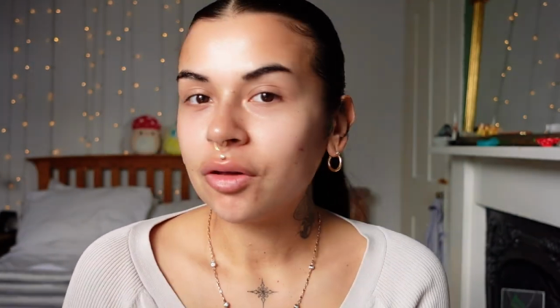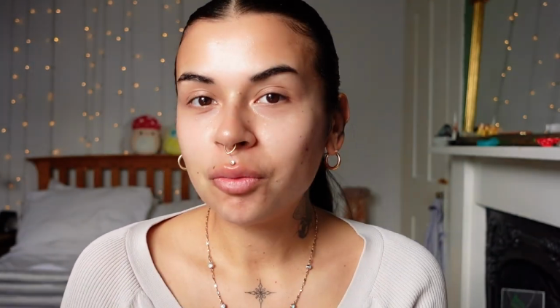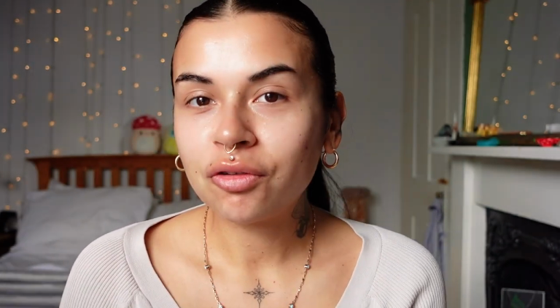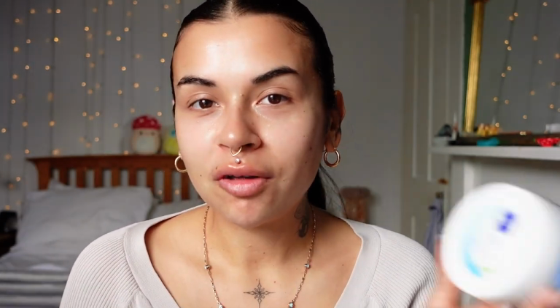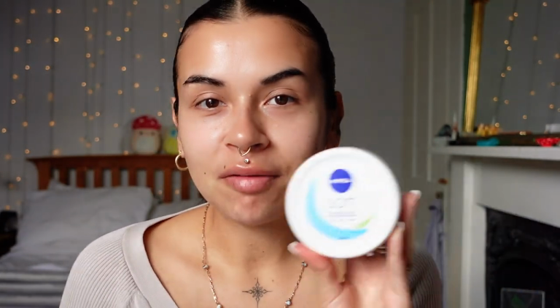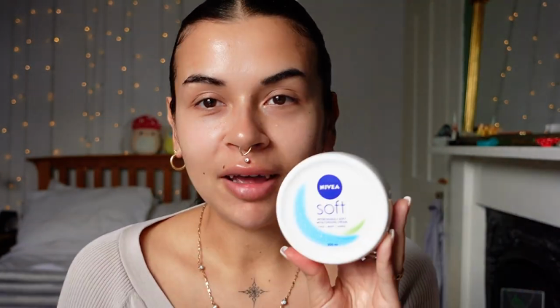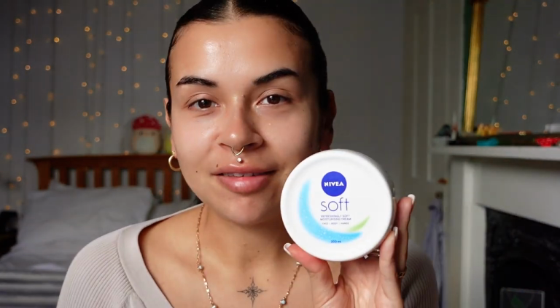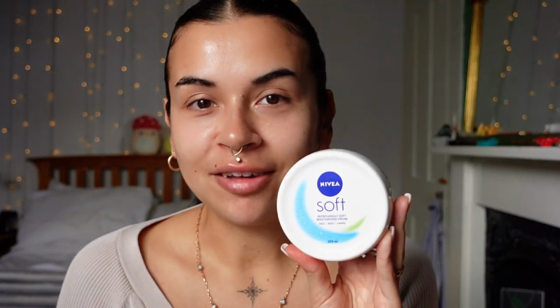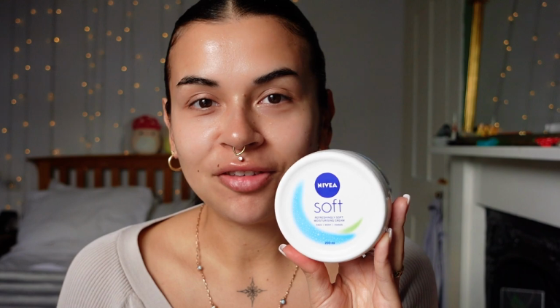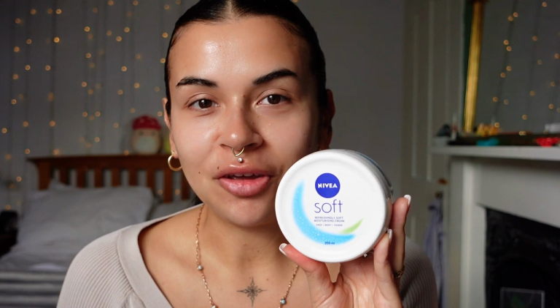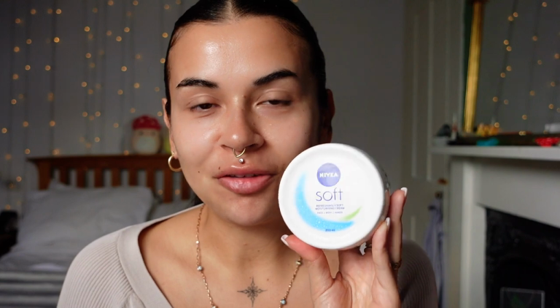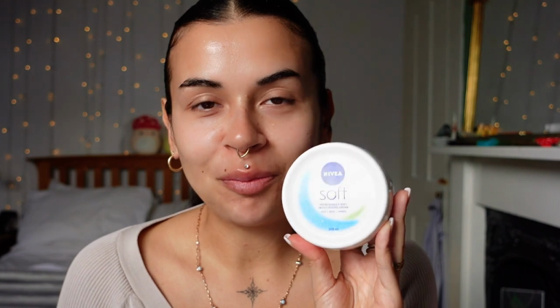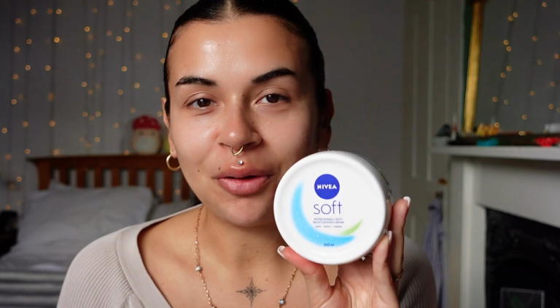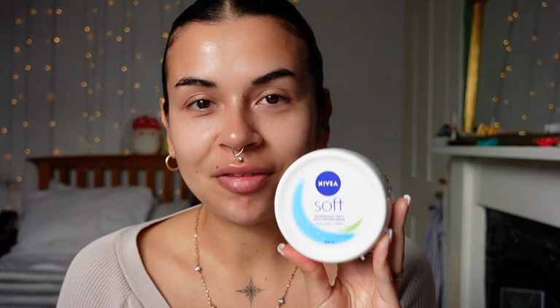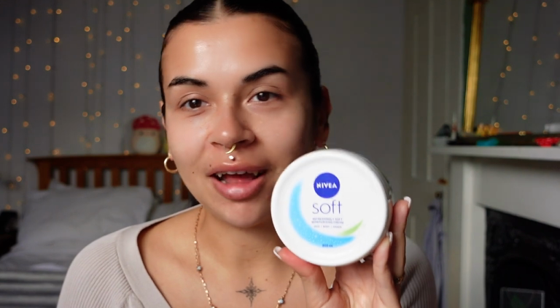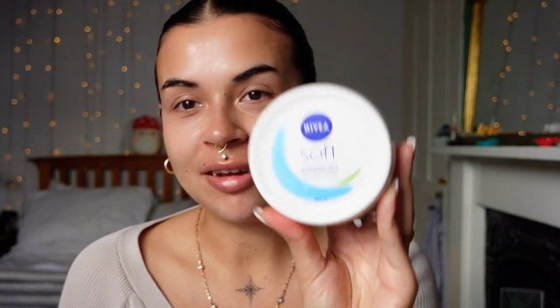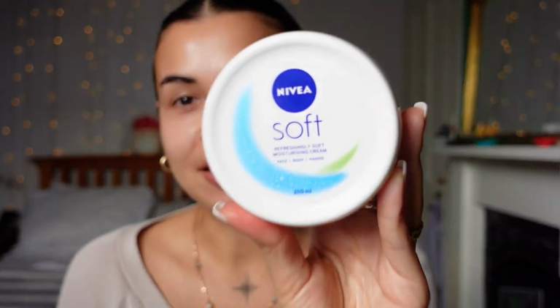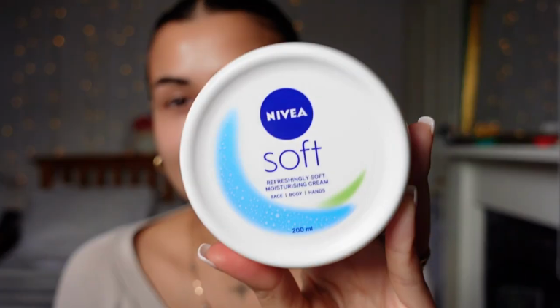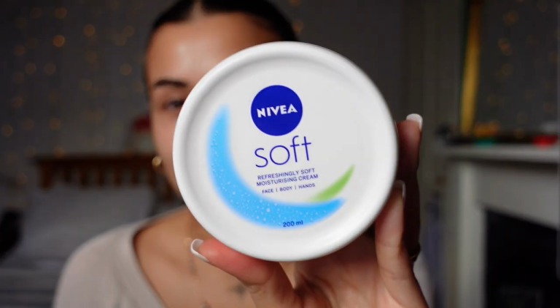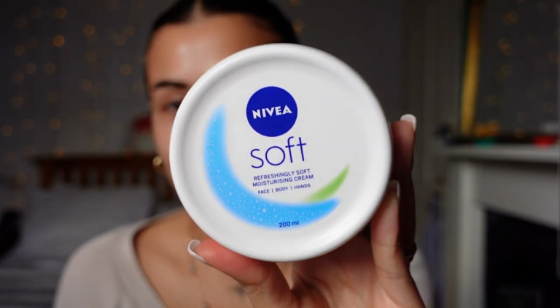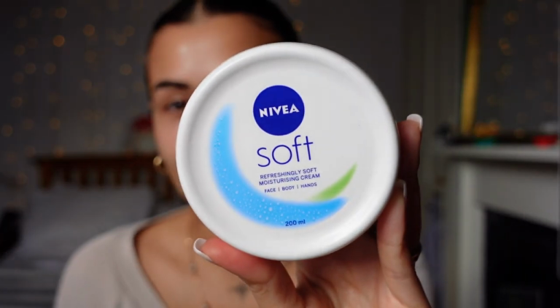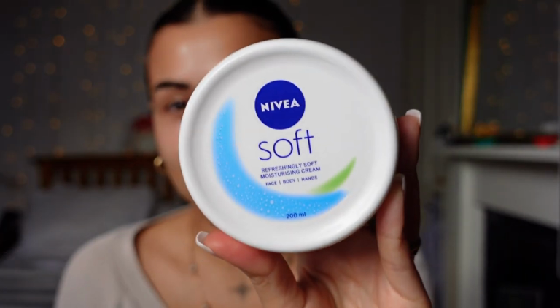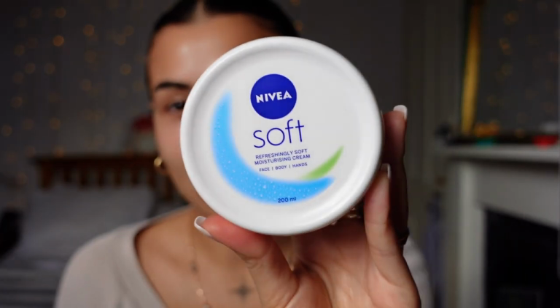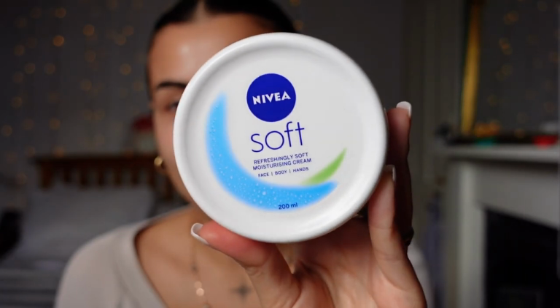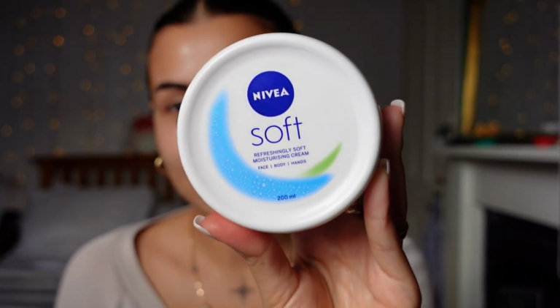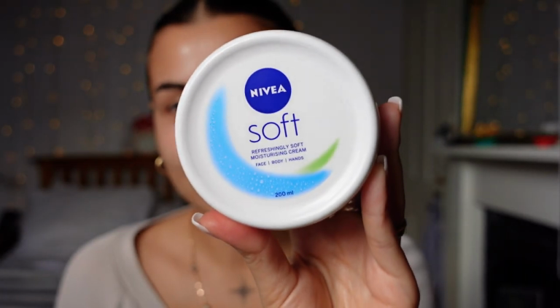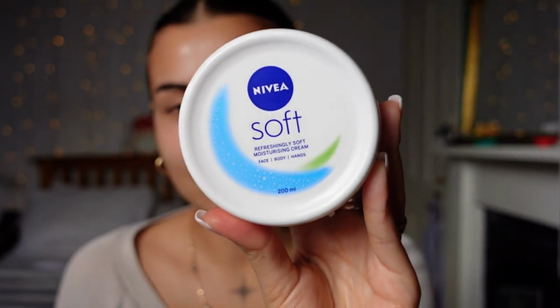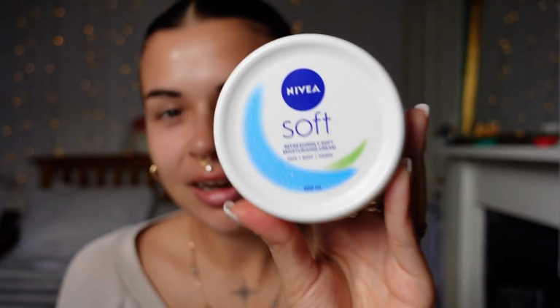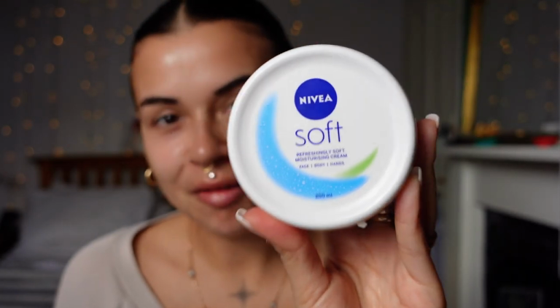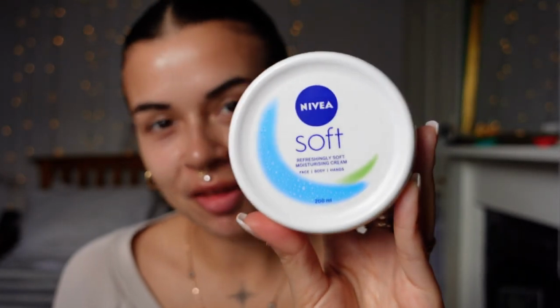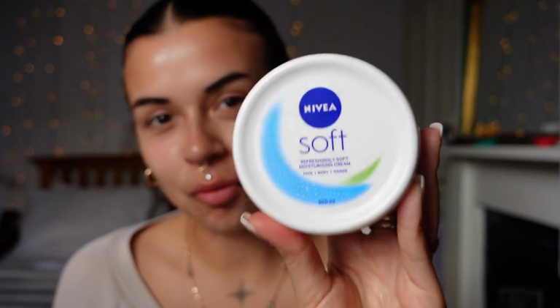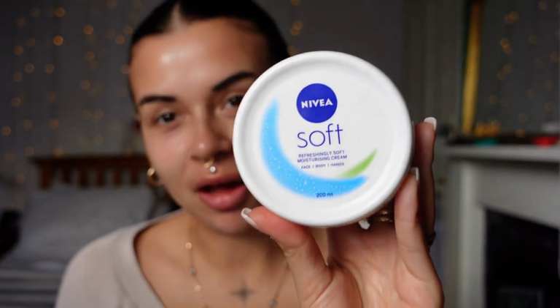So to moisturise my face, I just use bog standard Nivea Soft. I love this product.